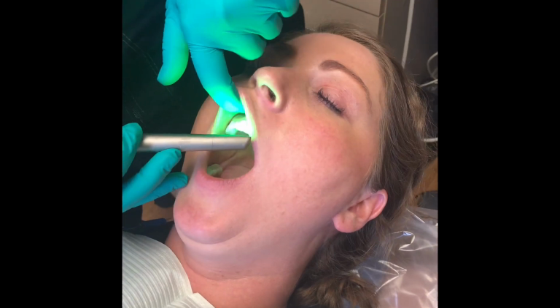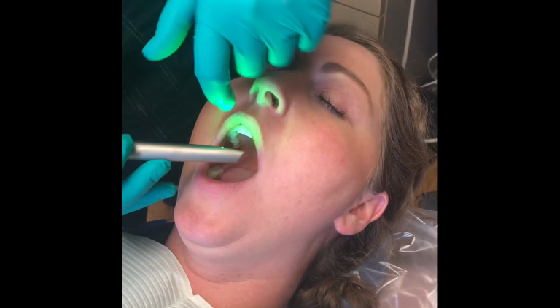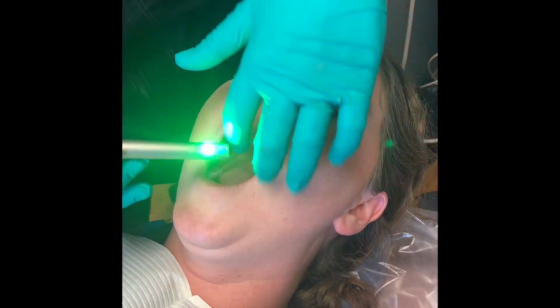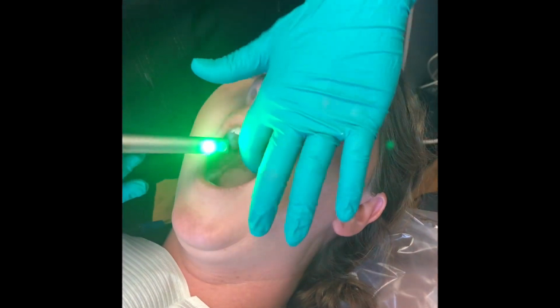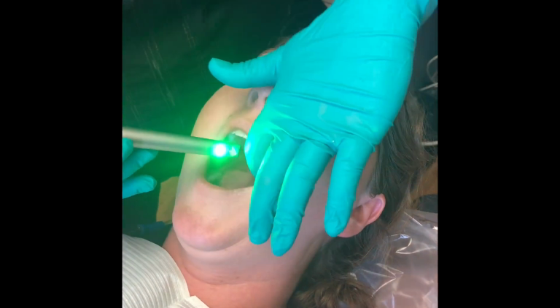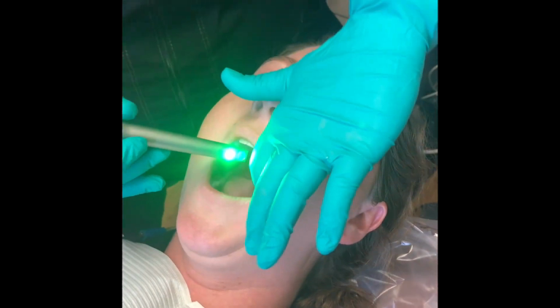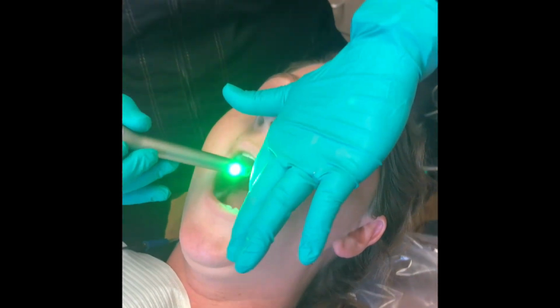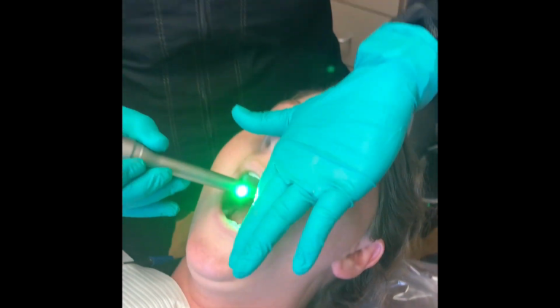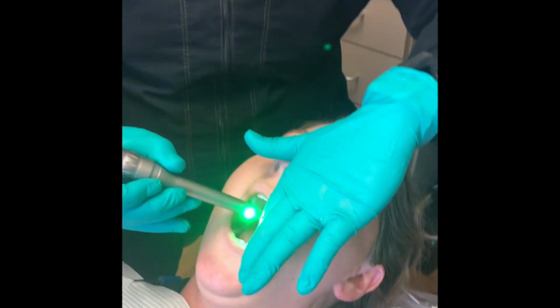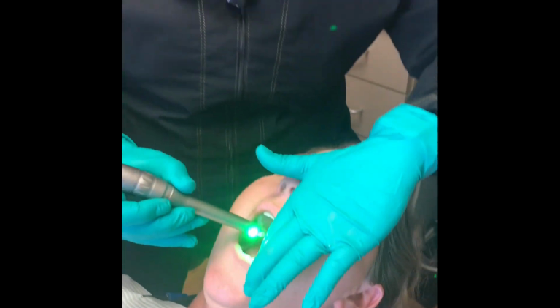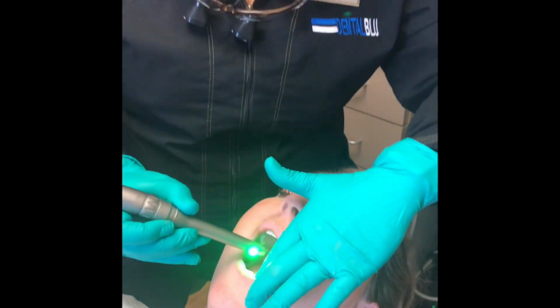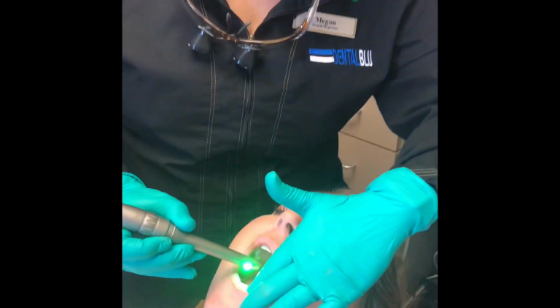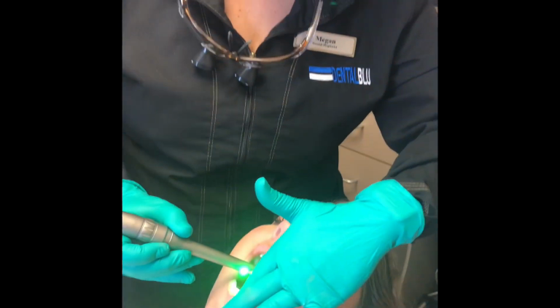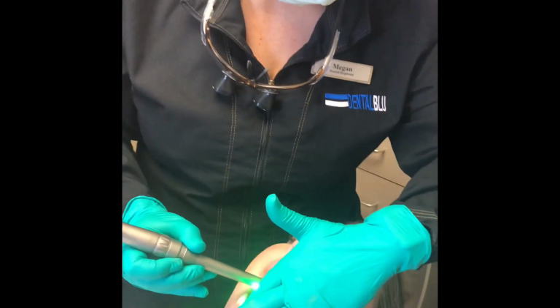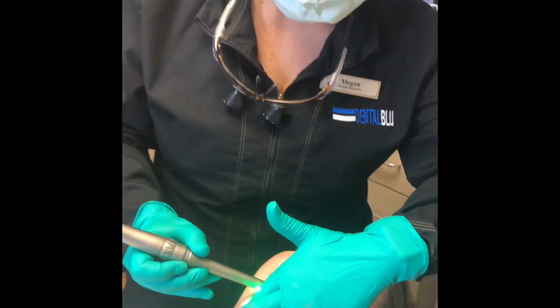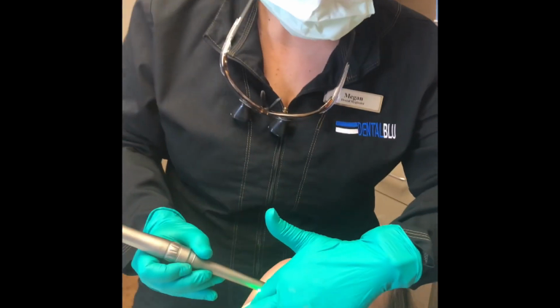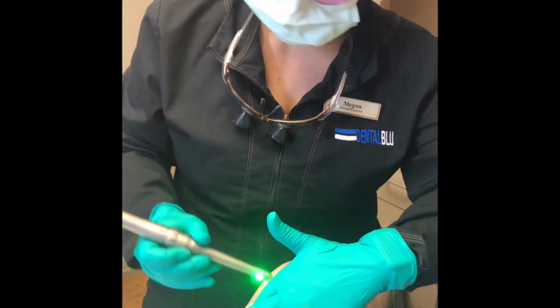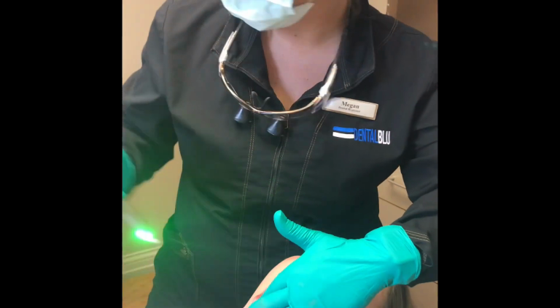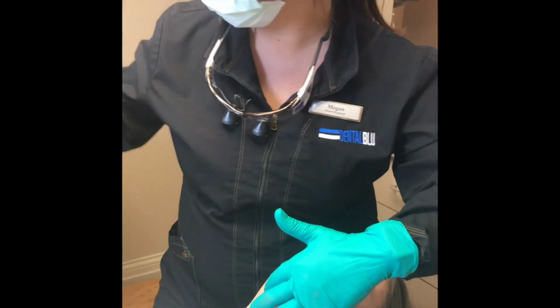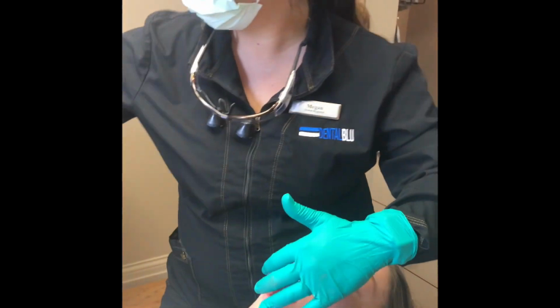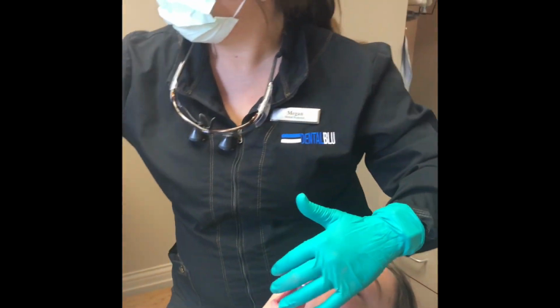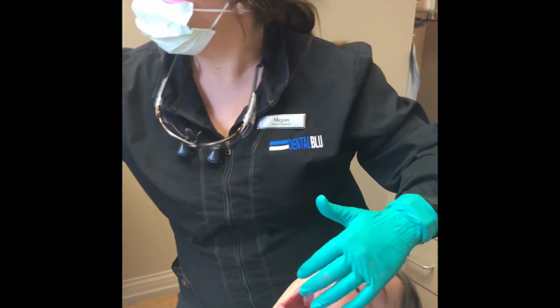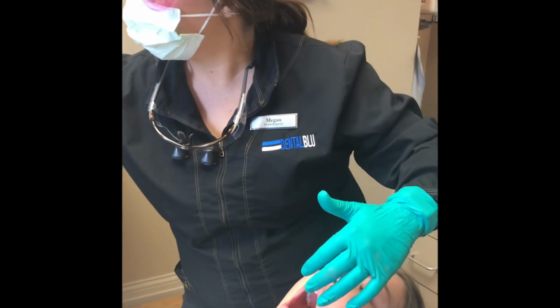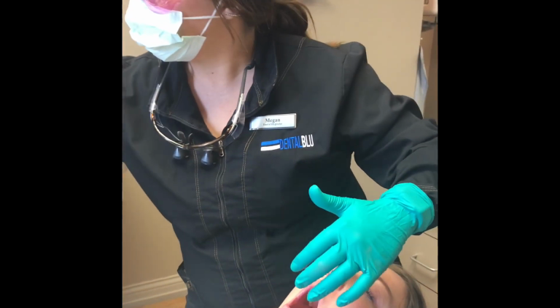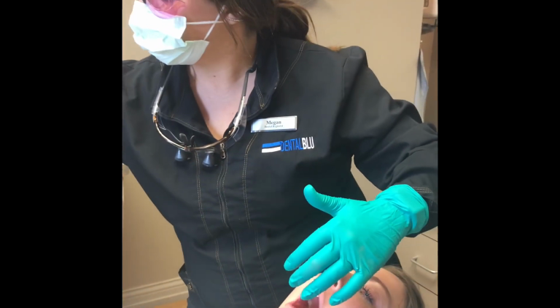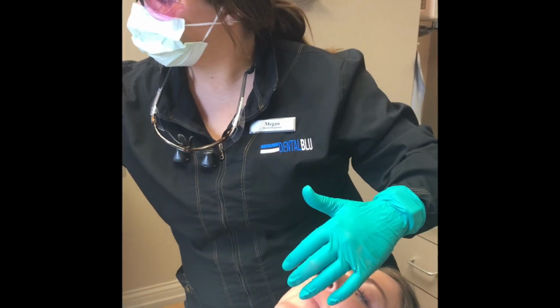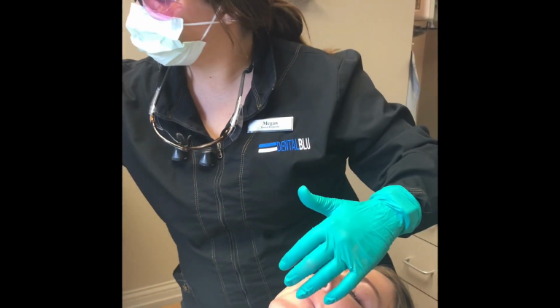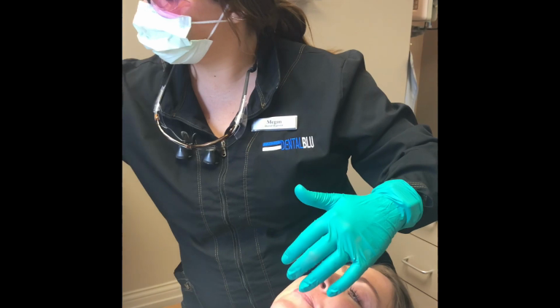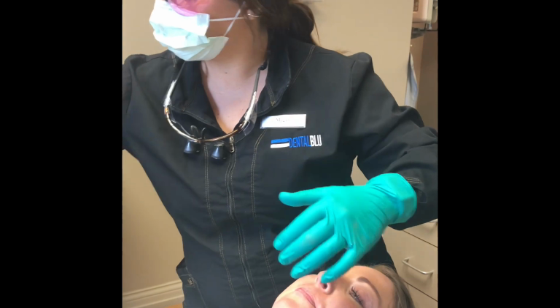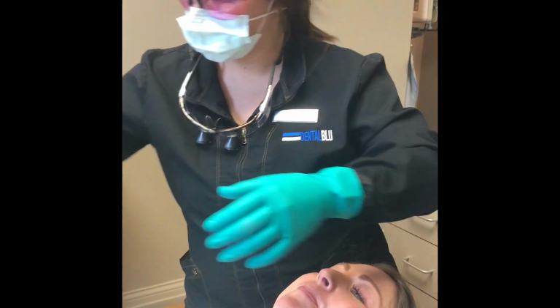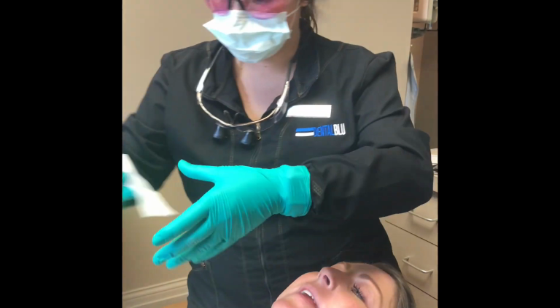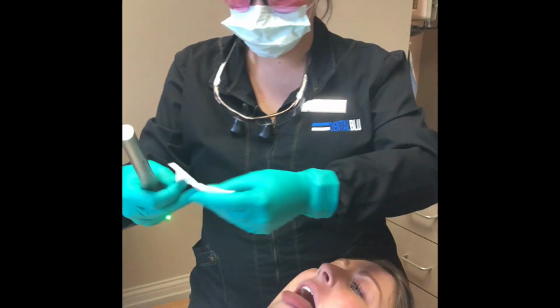This screening is quick, painless, and thorough, as the hygienist will check the cheeks, tongue, throat, roof, and floor of the mouth and all other areas. It's also one of the best ways to detect oral cancer in its early stages.